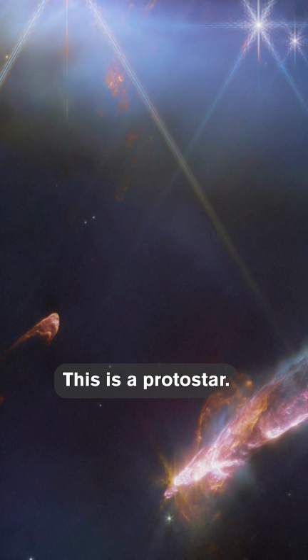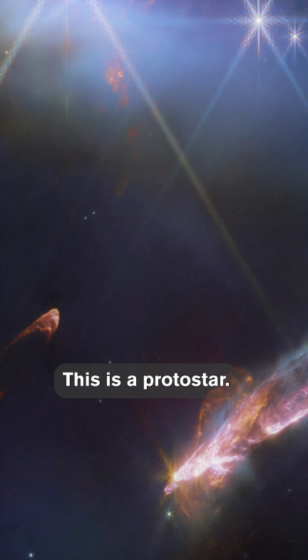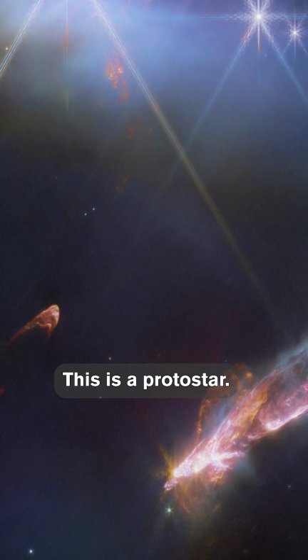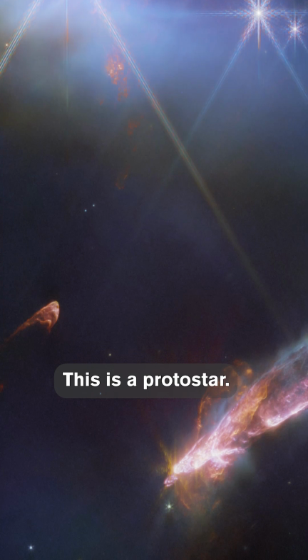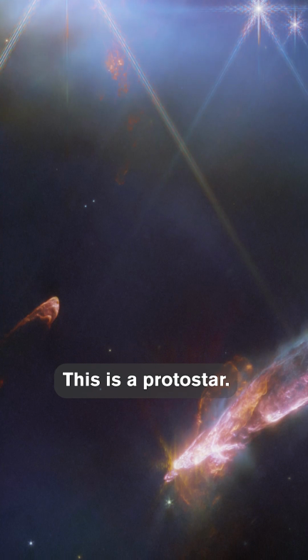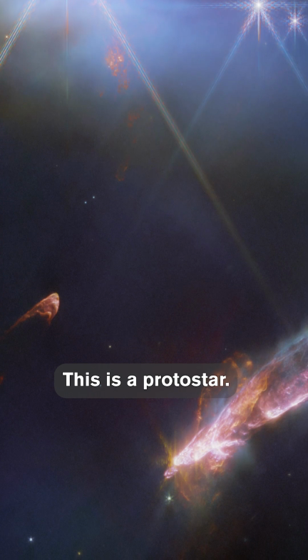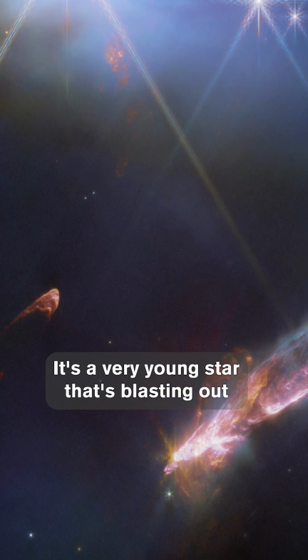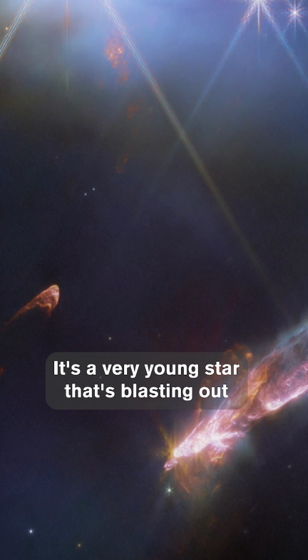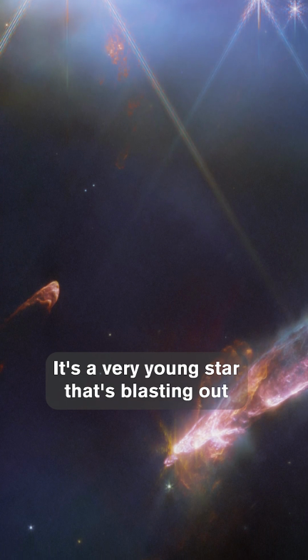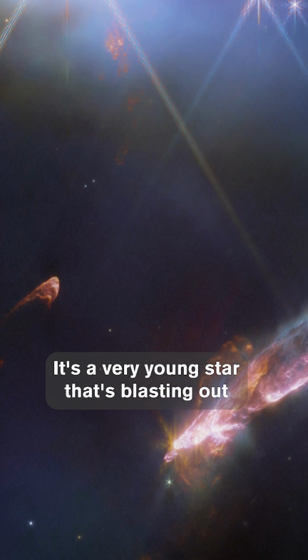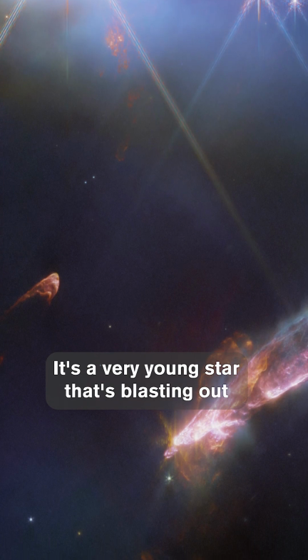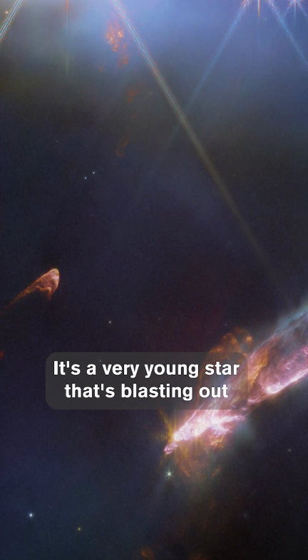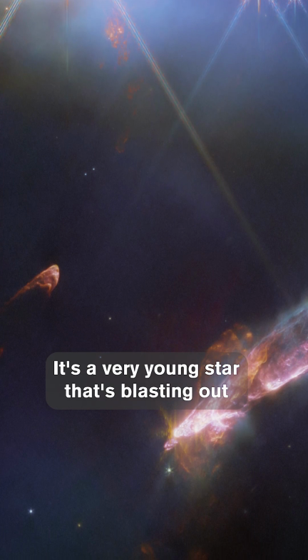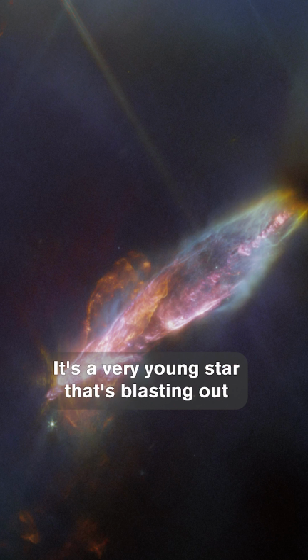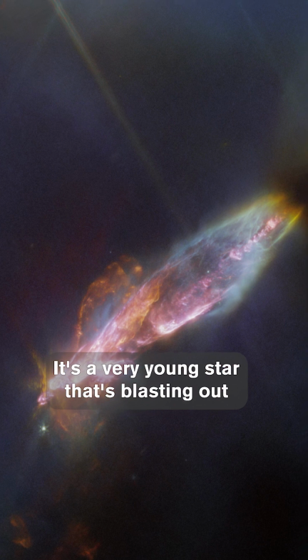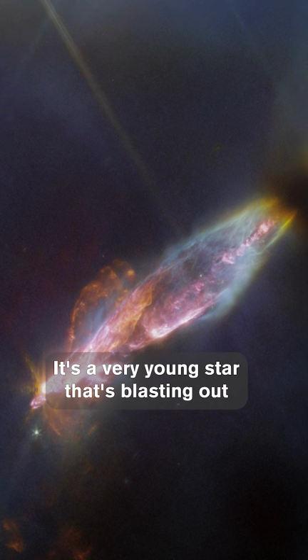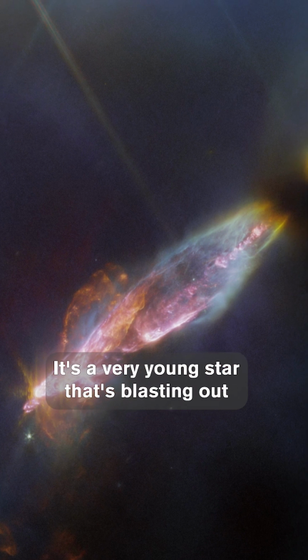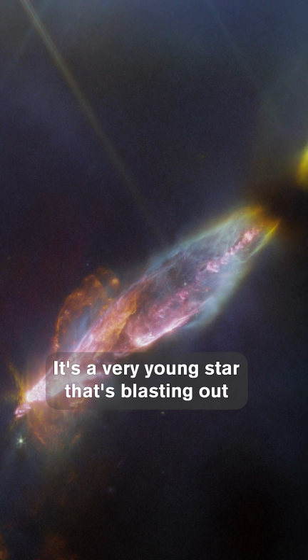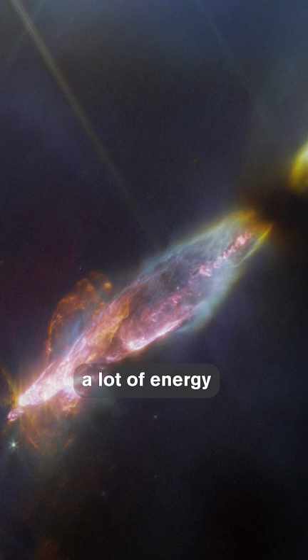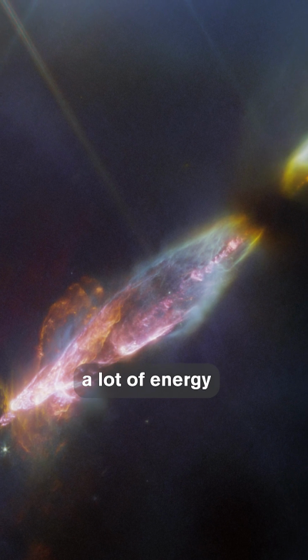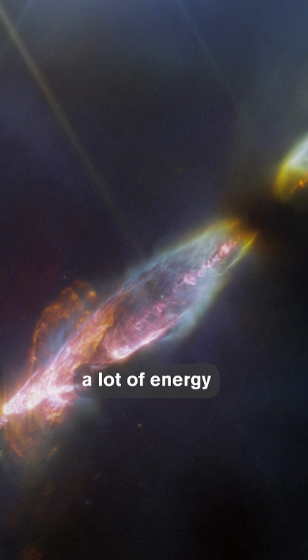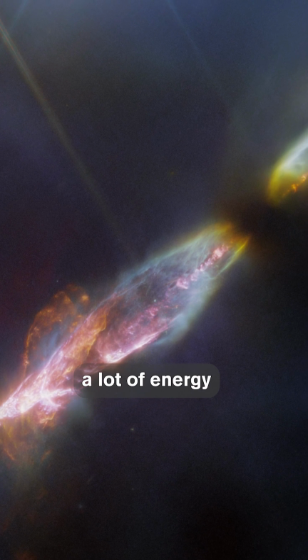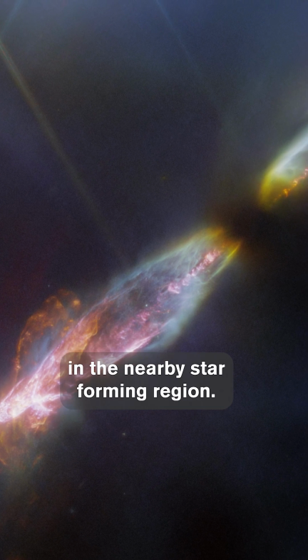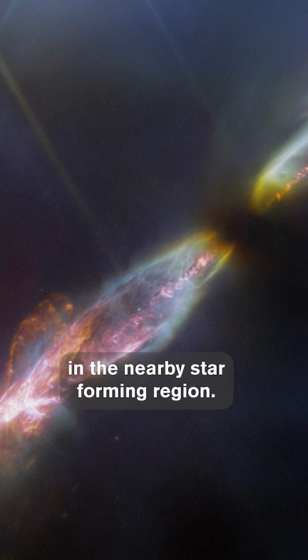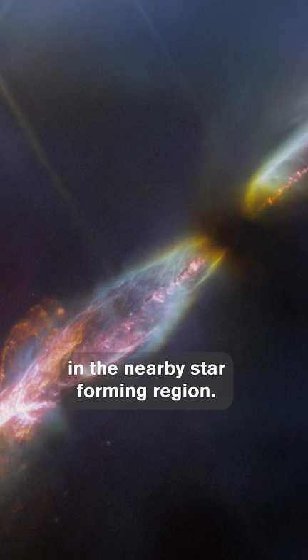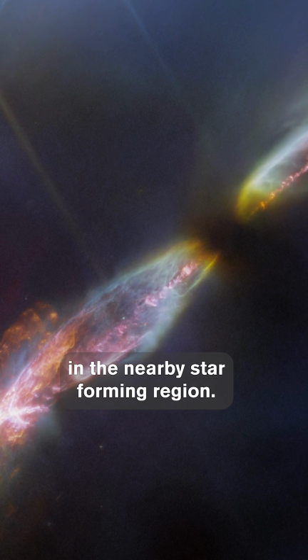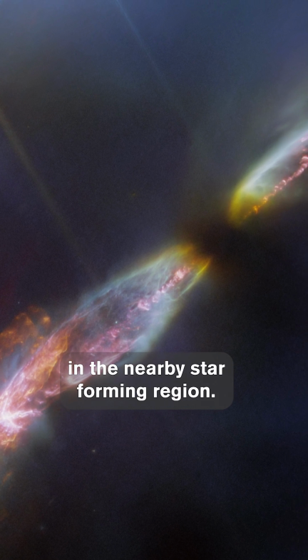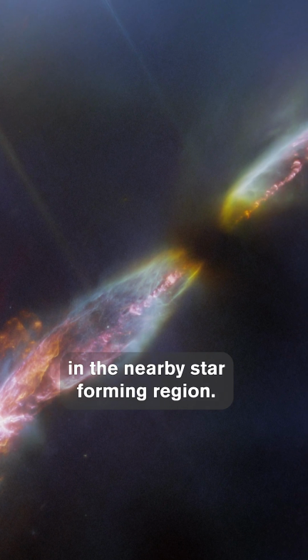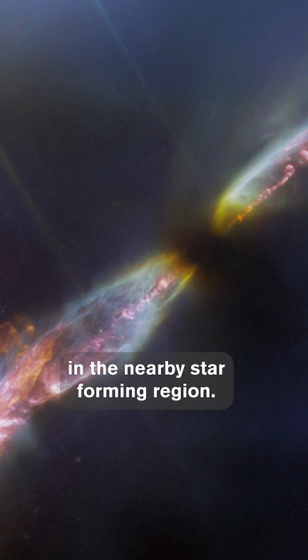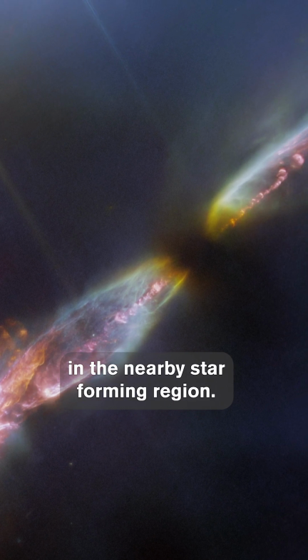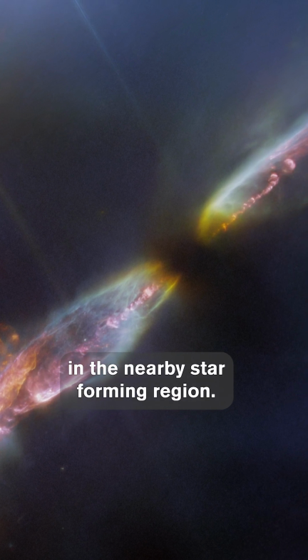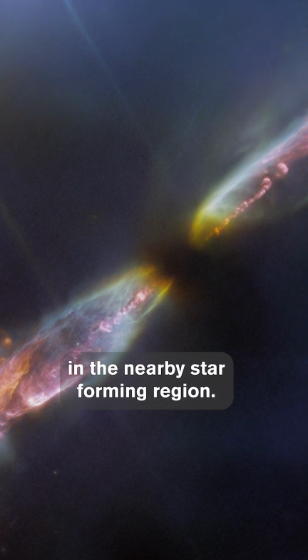HH211 is a protostar — a very young star that's blasting out a lot of energy in the nearby star-forming region.